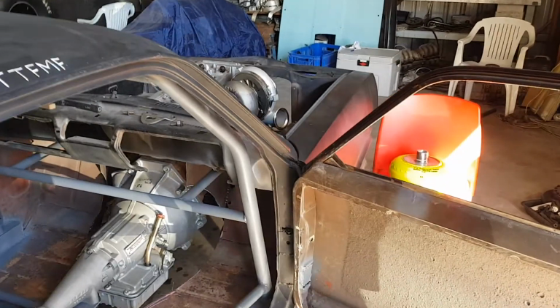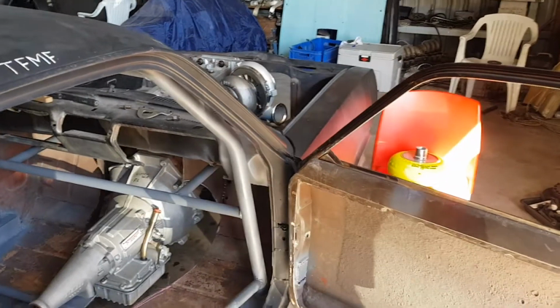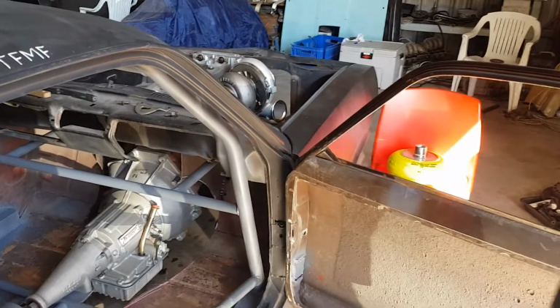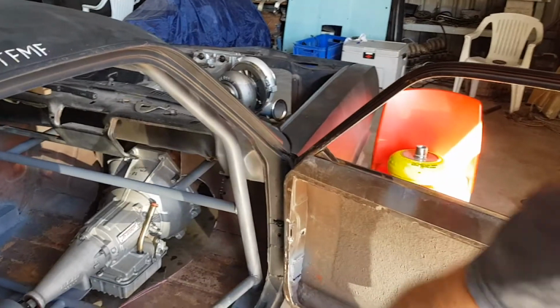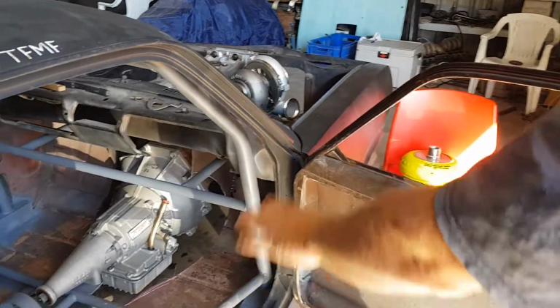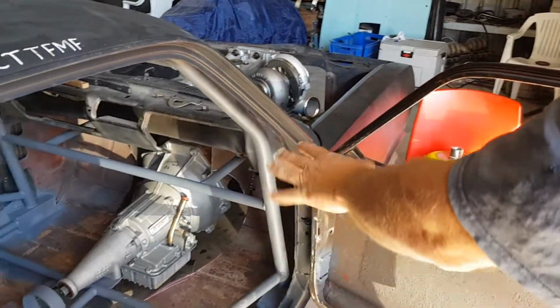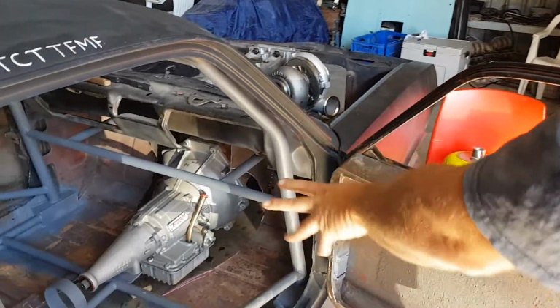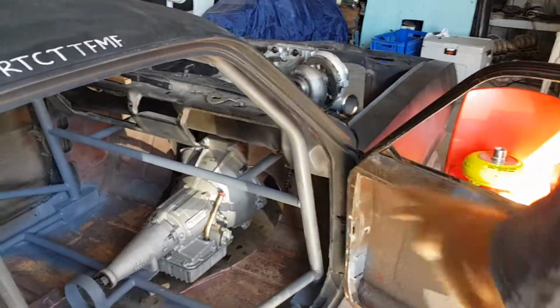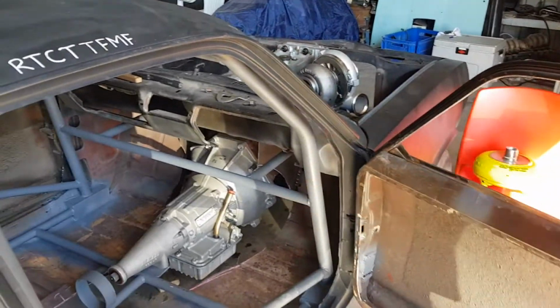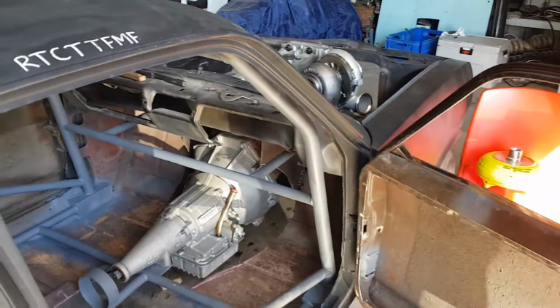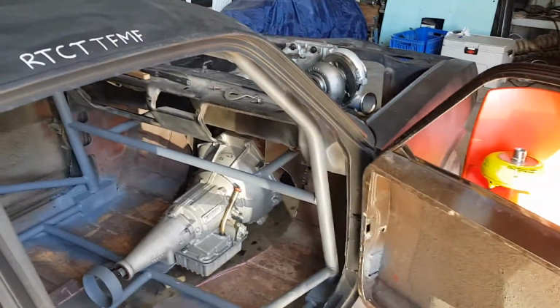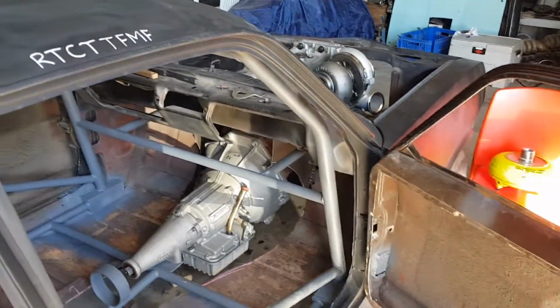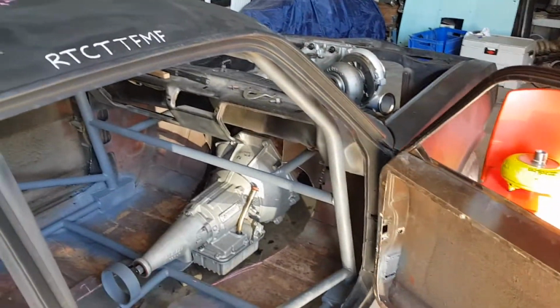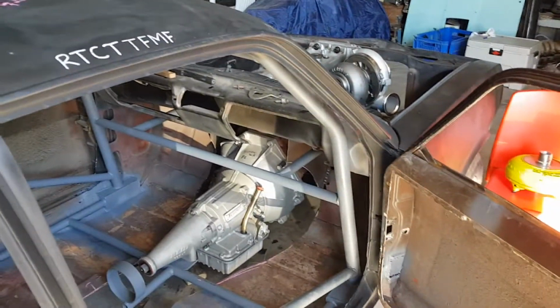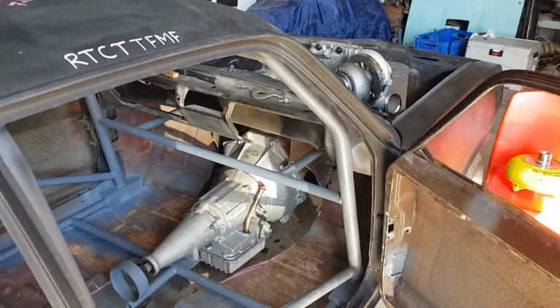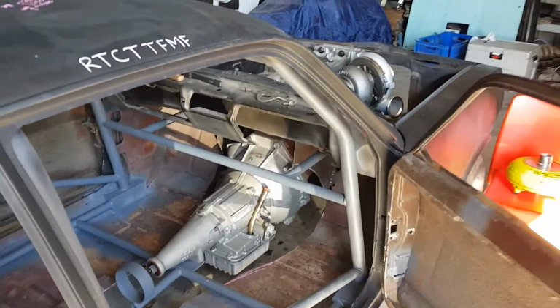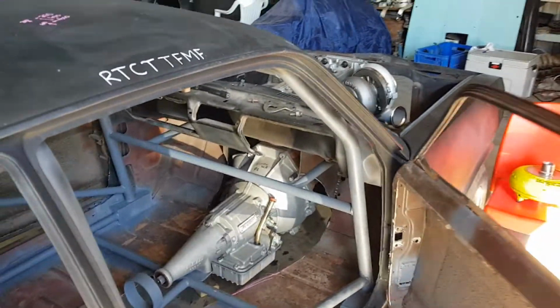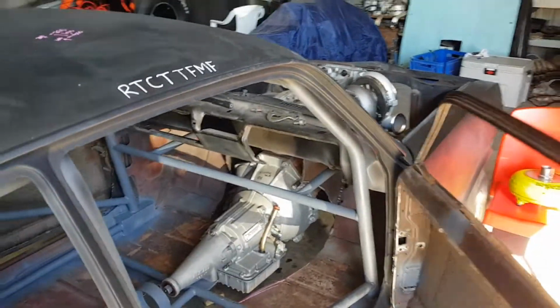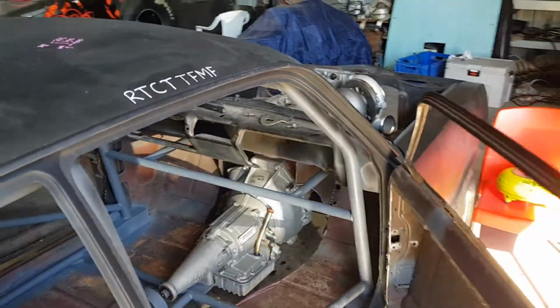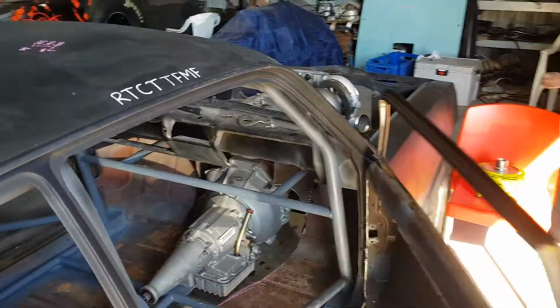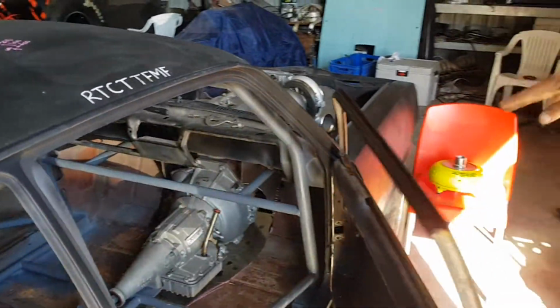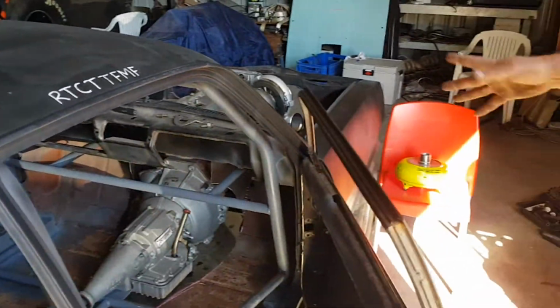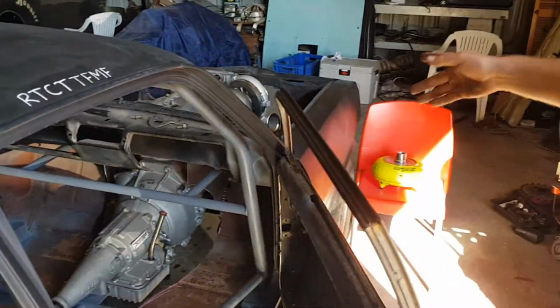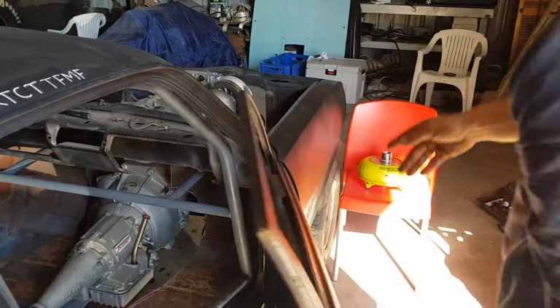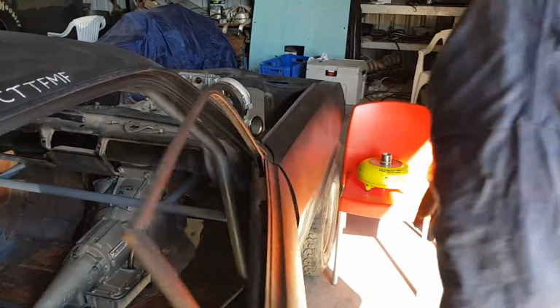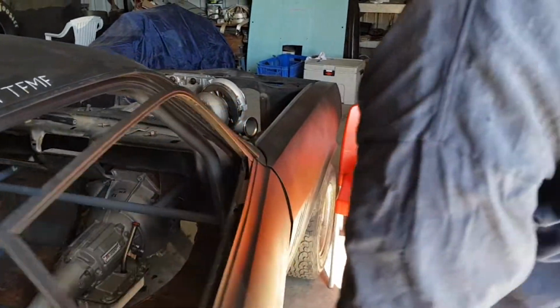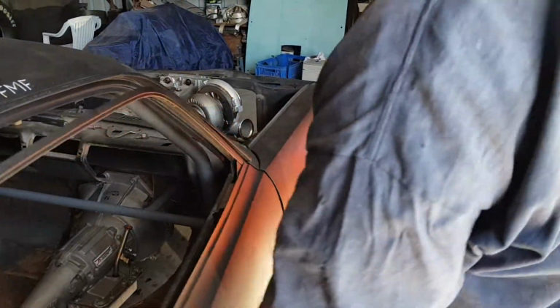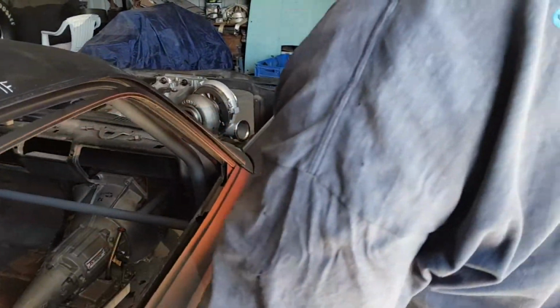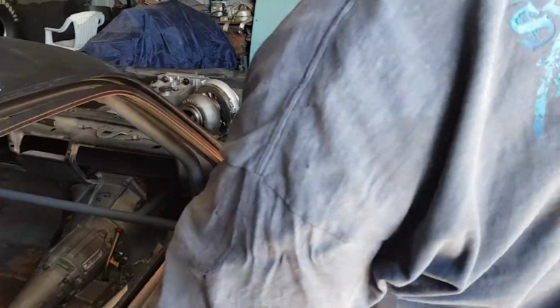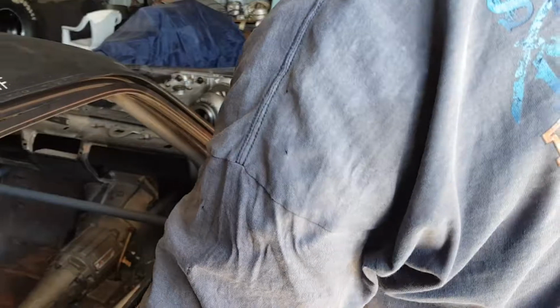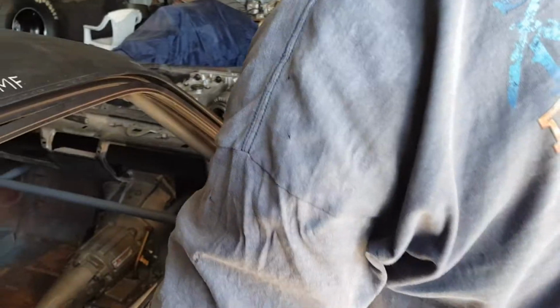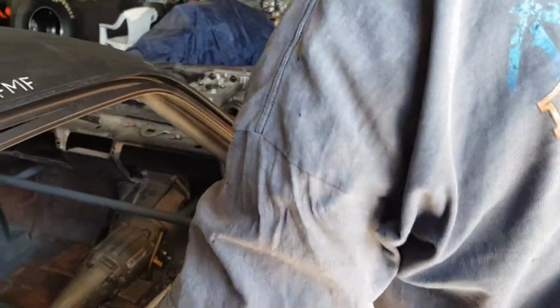The next few weeks we'll be moving on to the pedals, steering column and stuff like that.